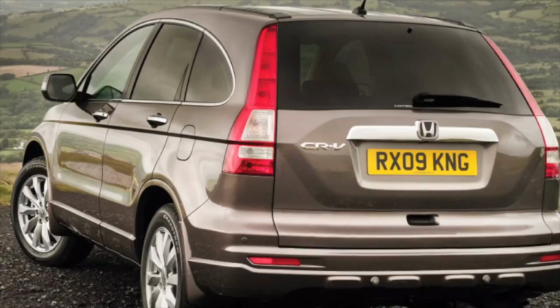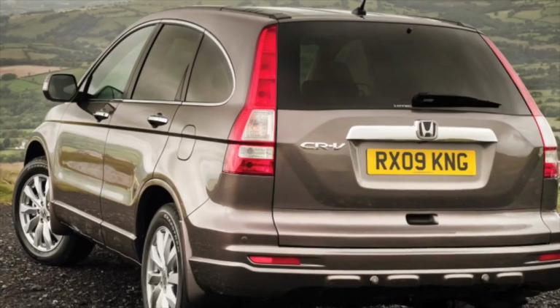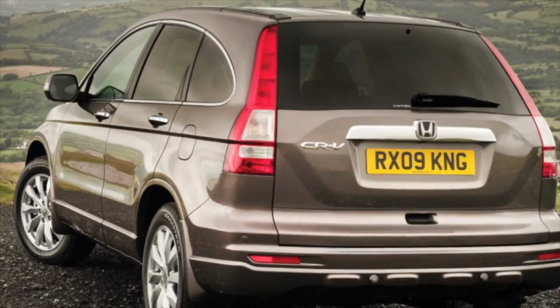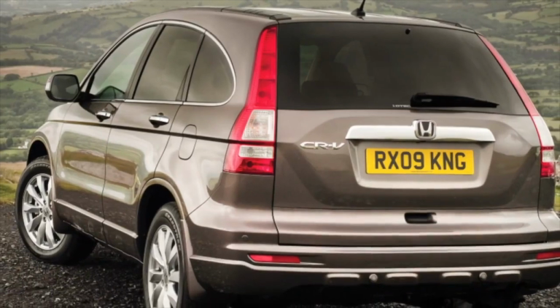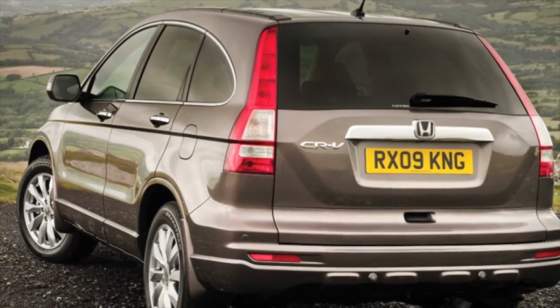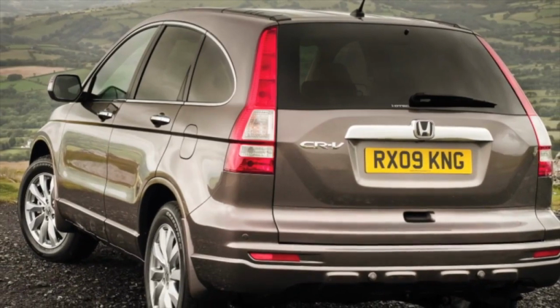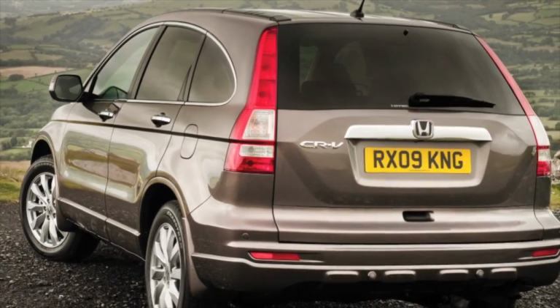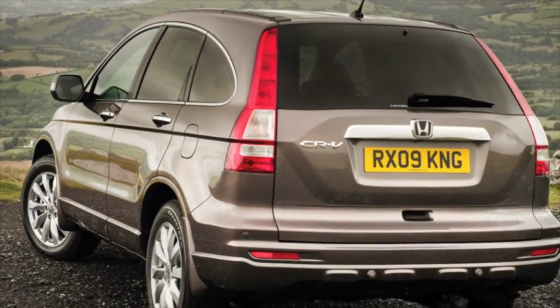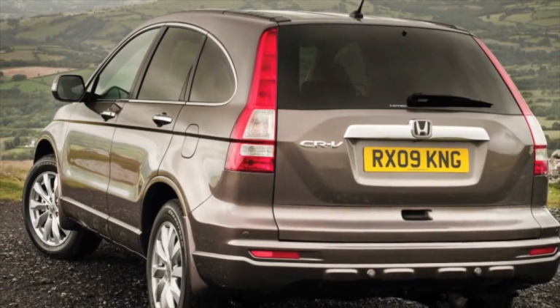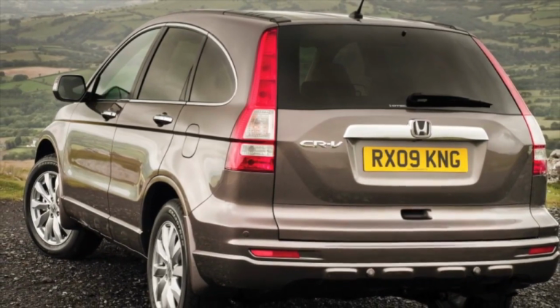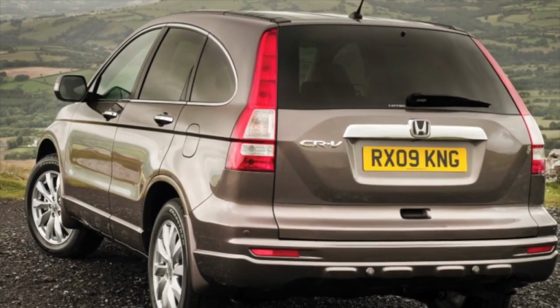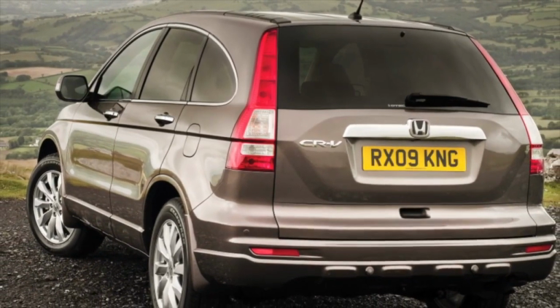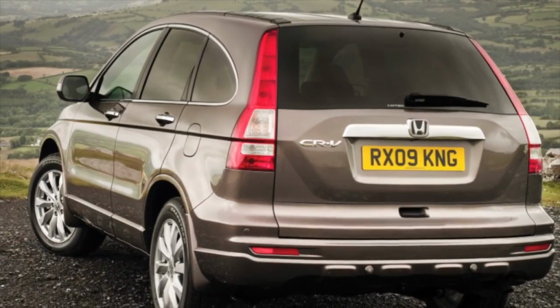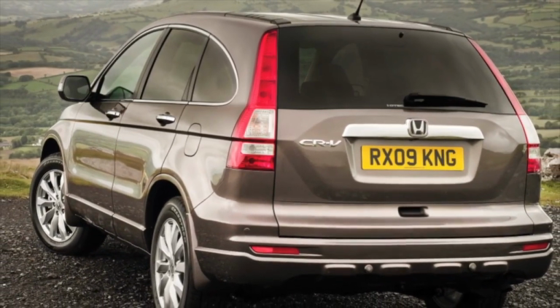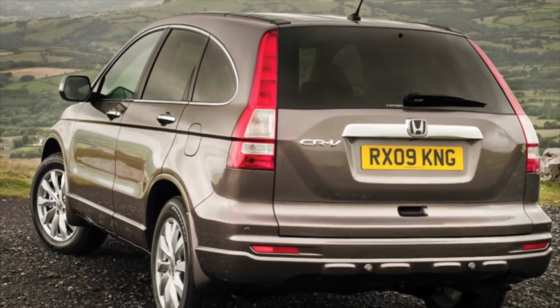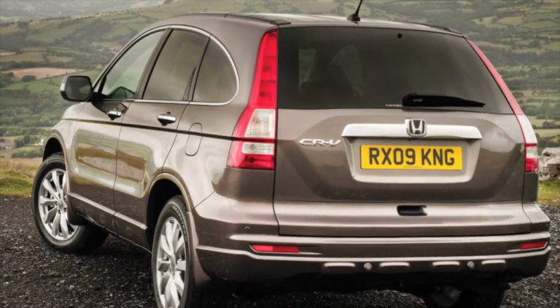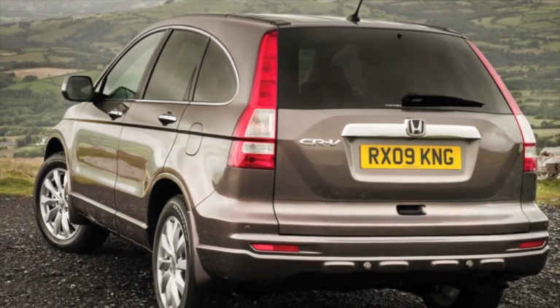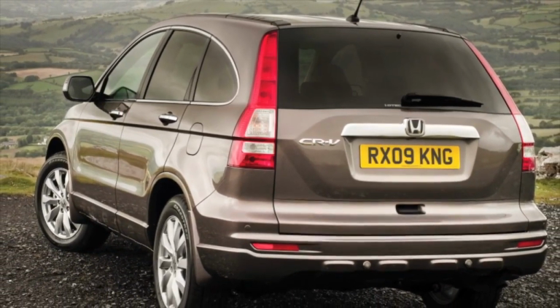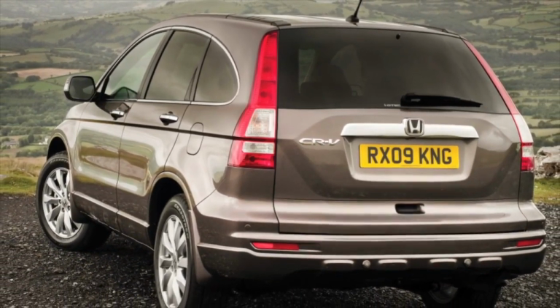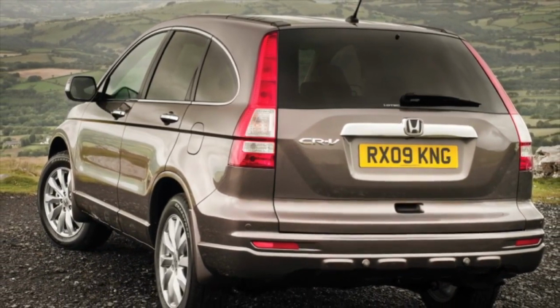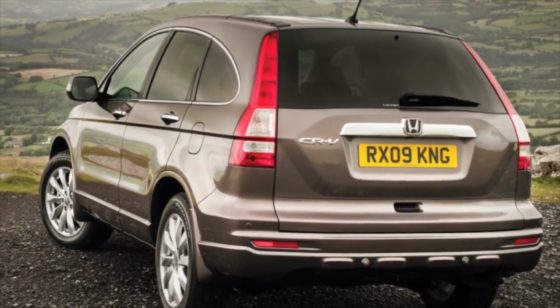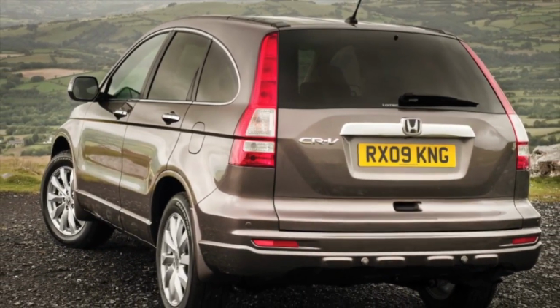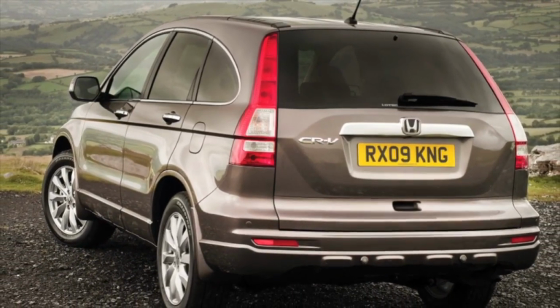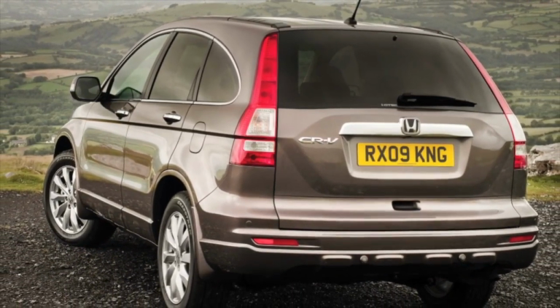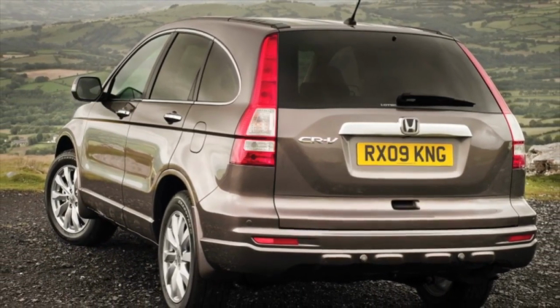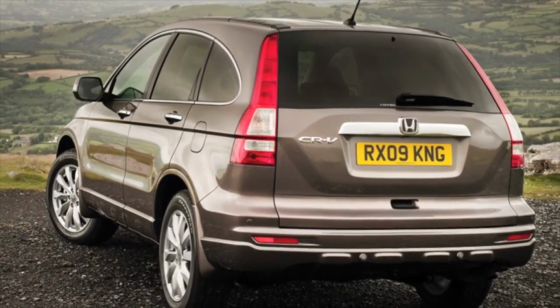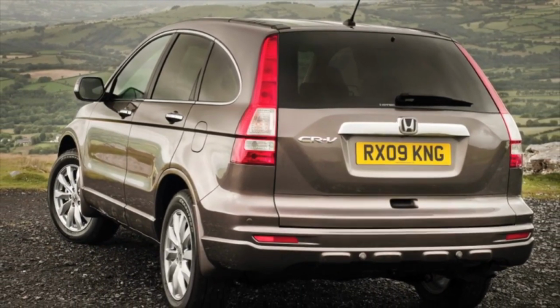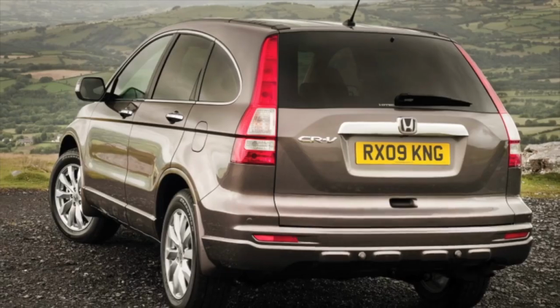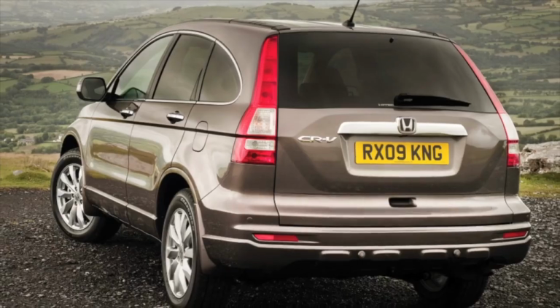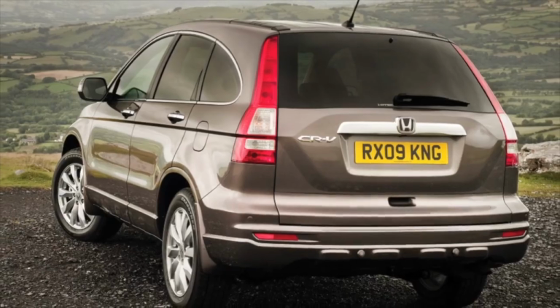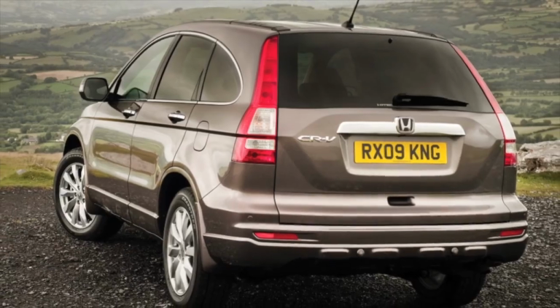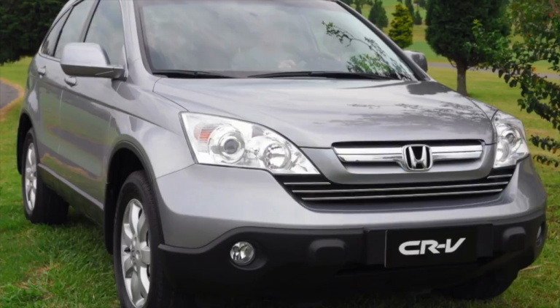Greetings dear friends. I present to your attention the most common malfunctions and breakdowns that occur on the Honda CR-V.